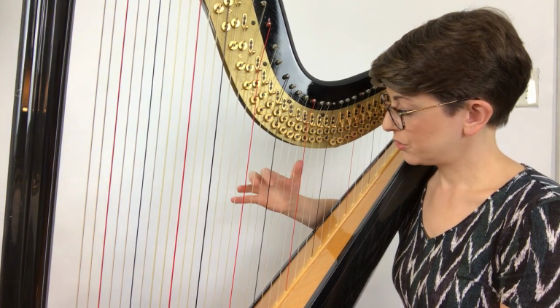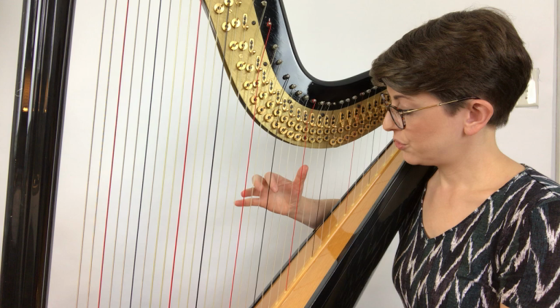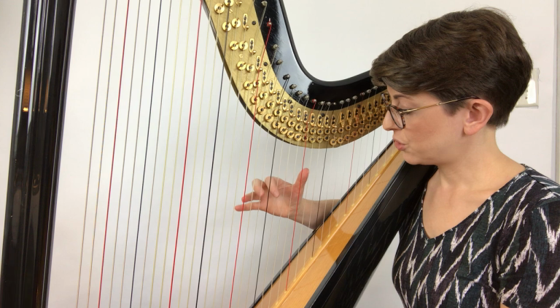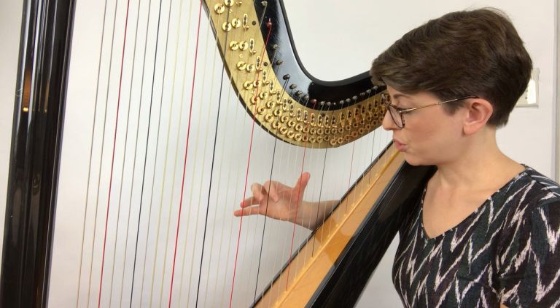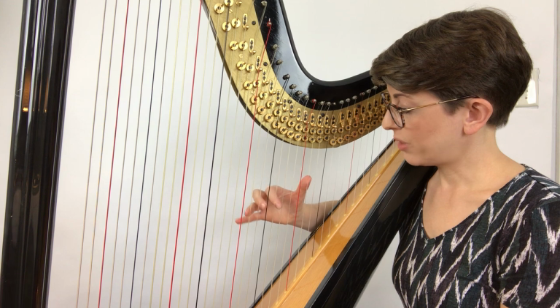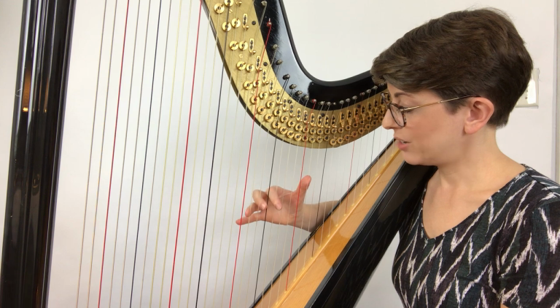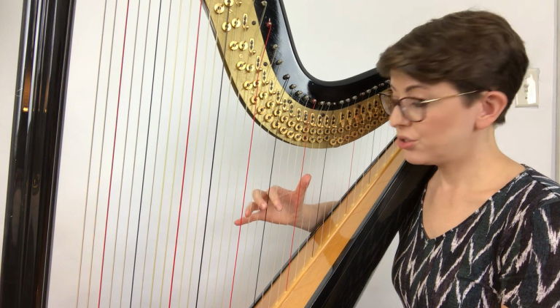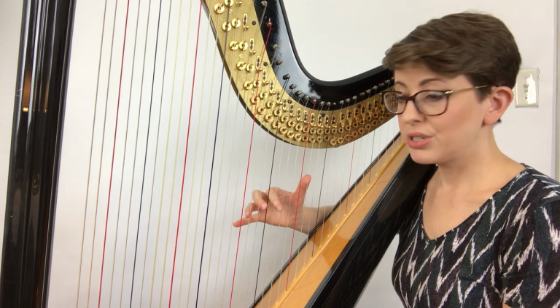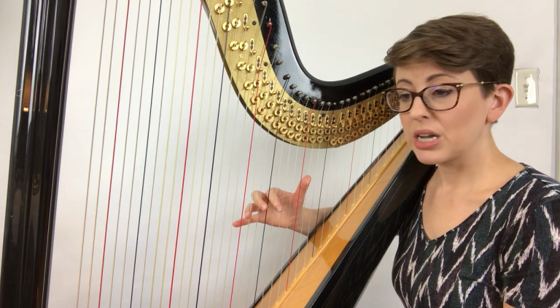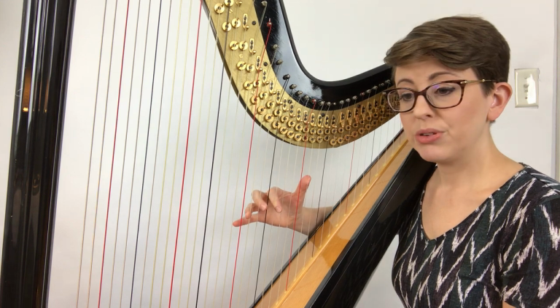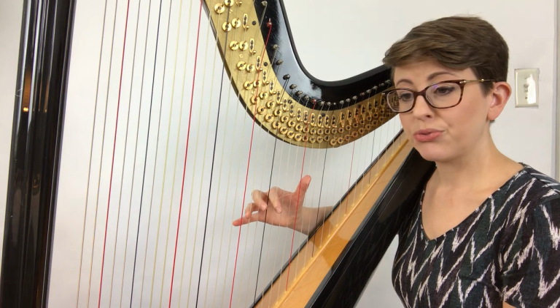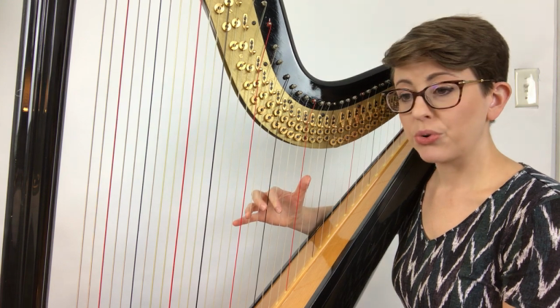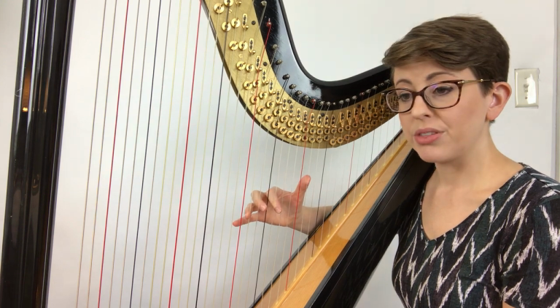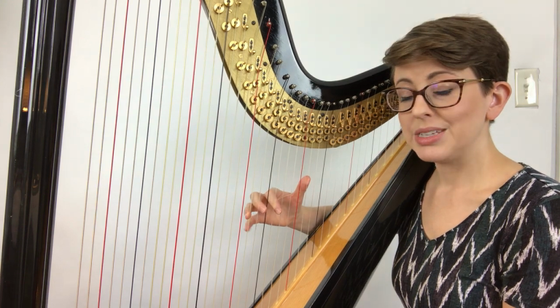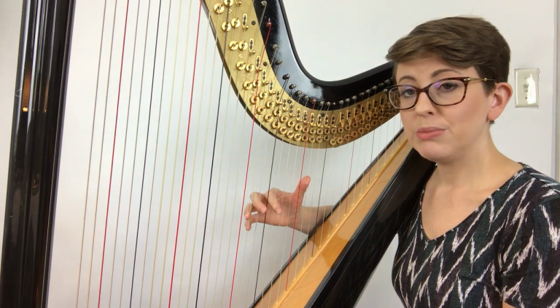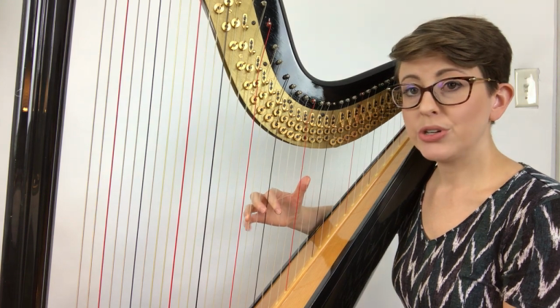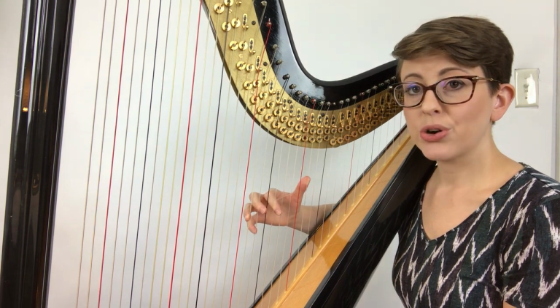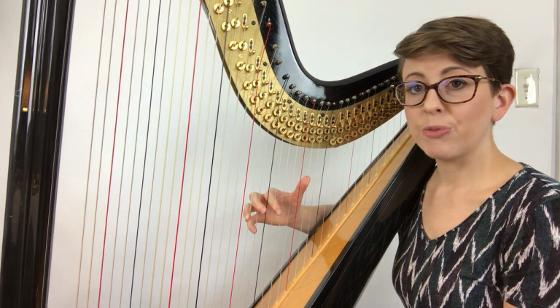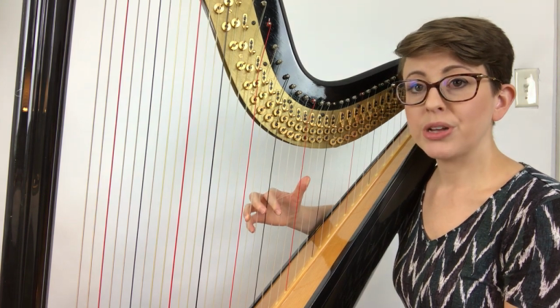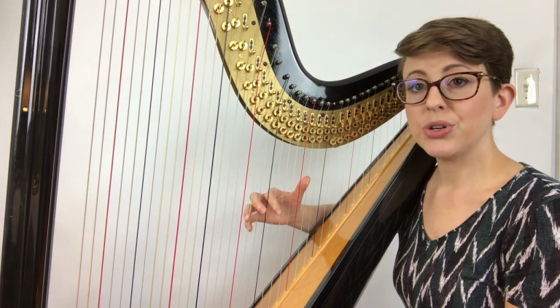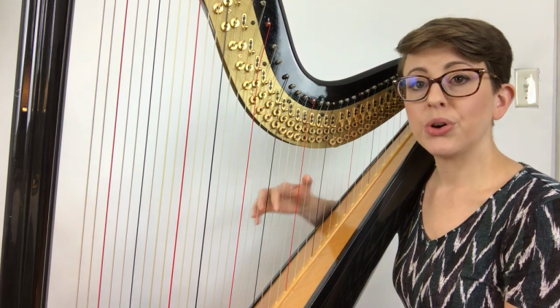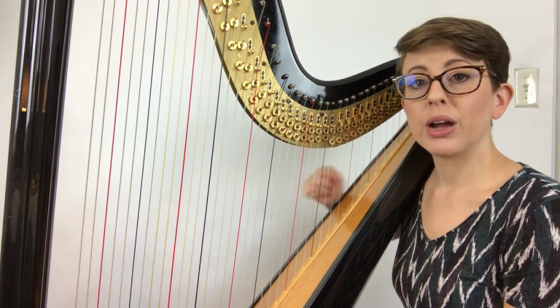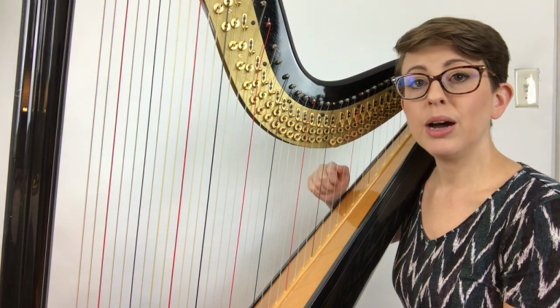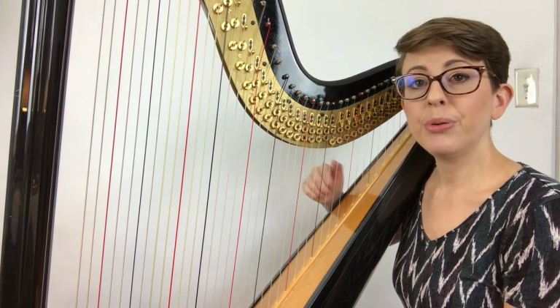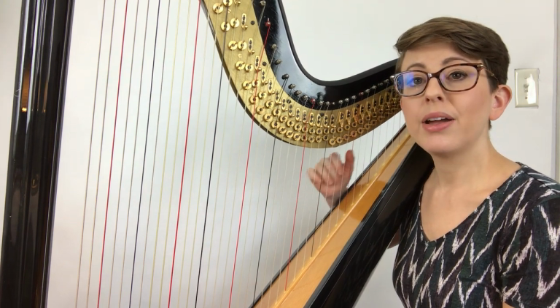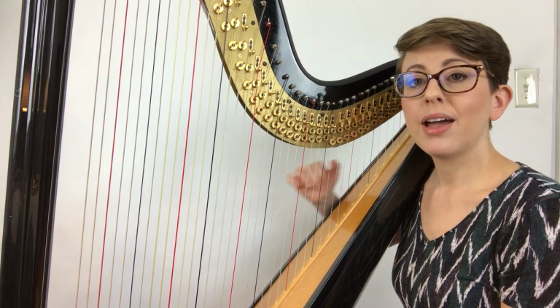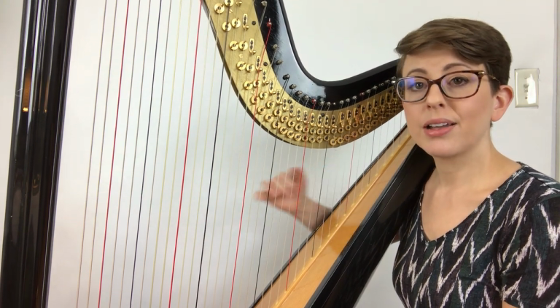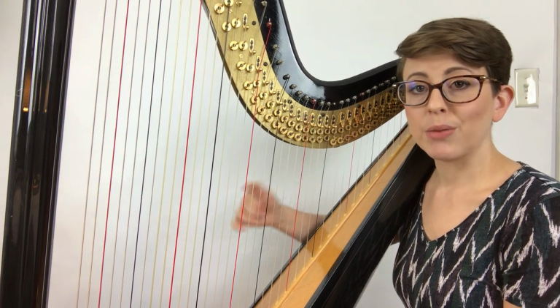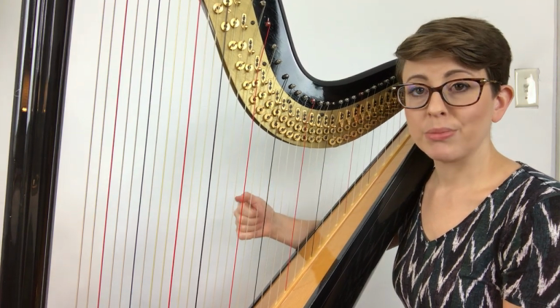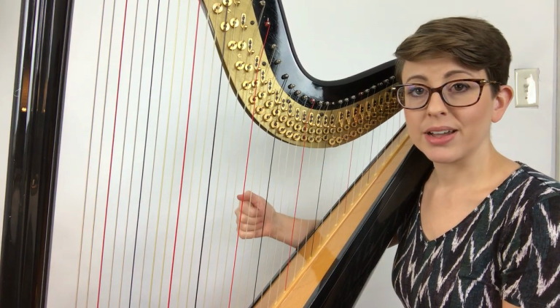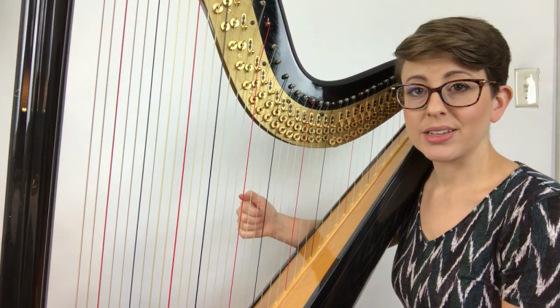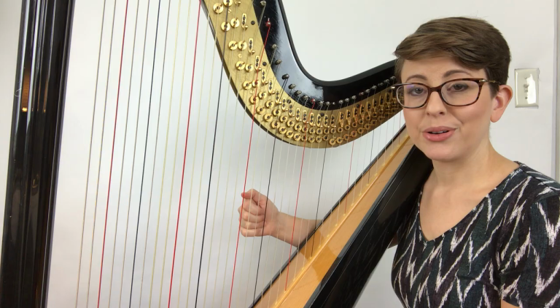So that is your assignment for the D major arpeggio going up and coming back down.